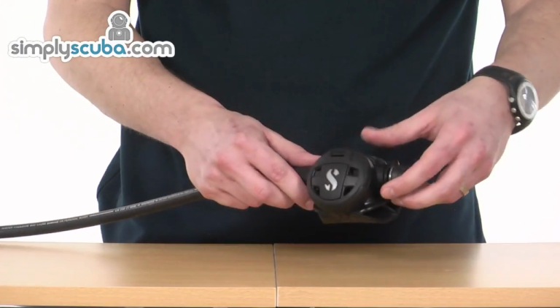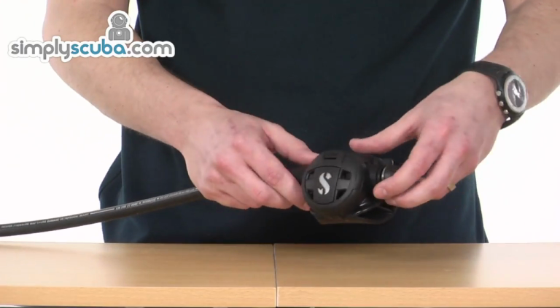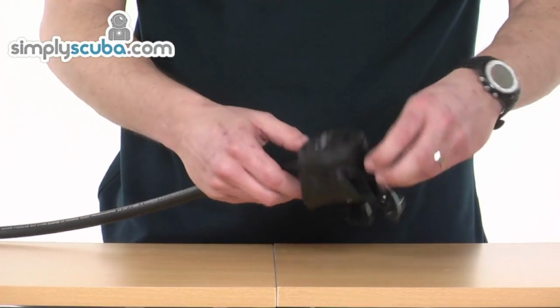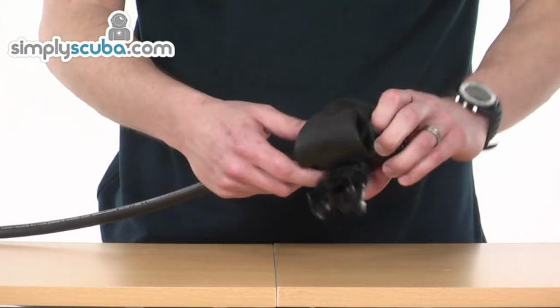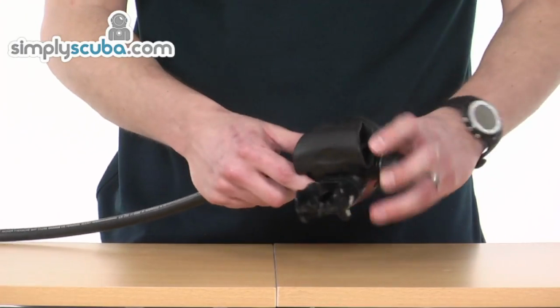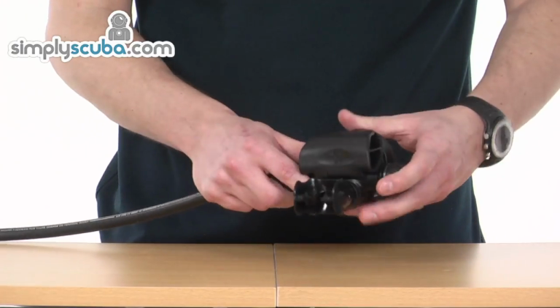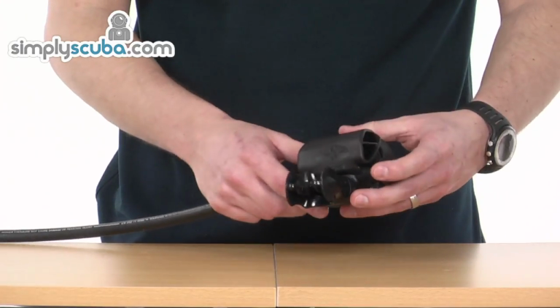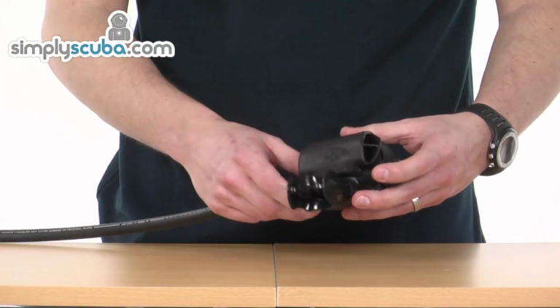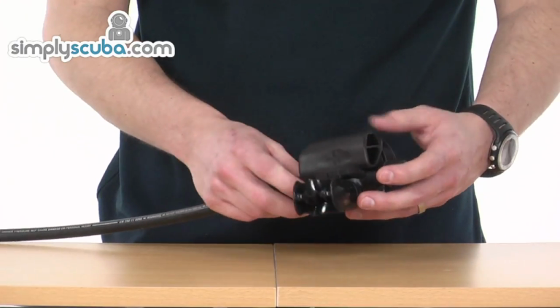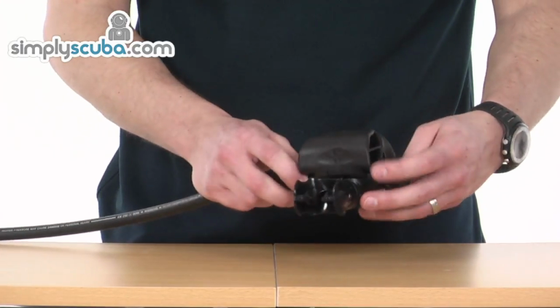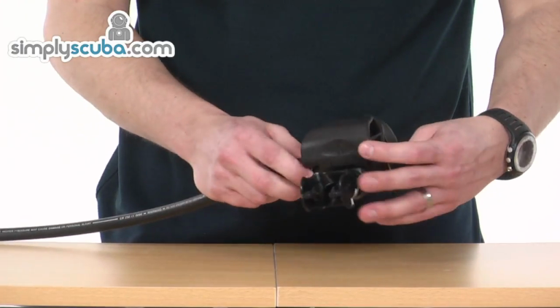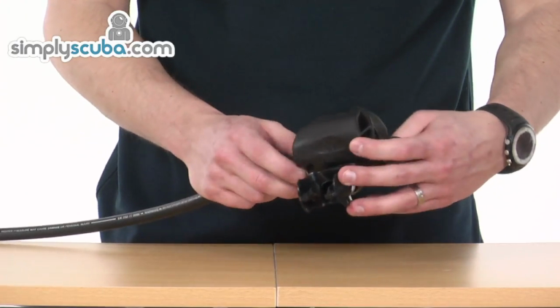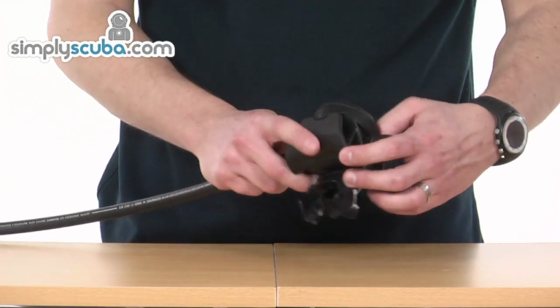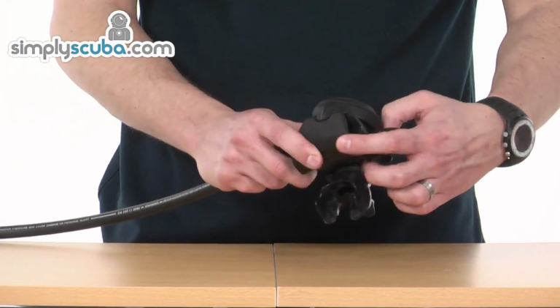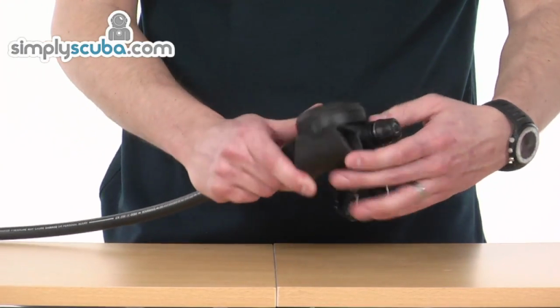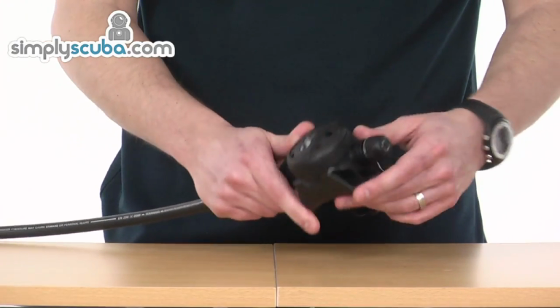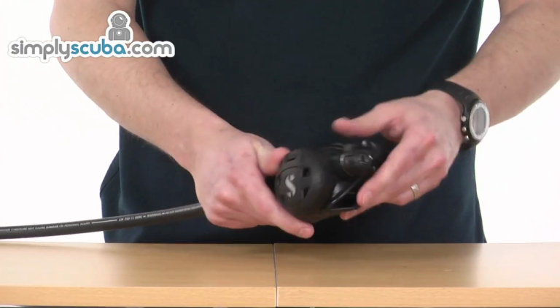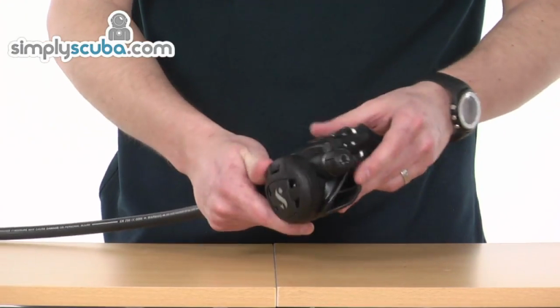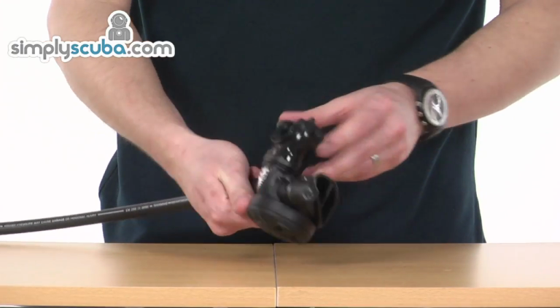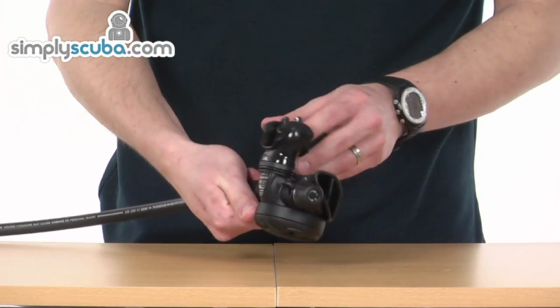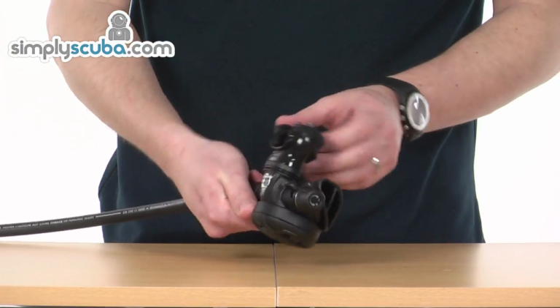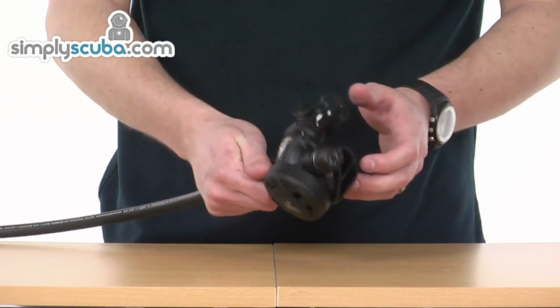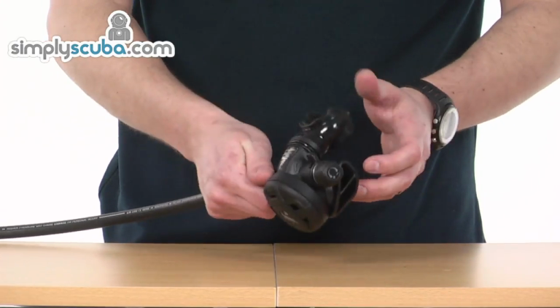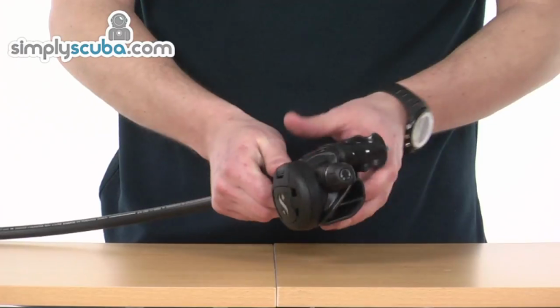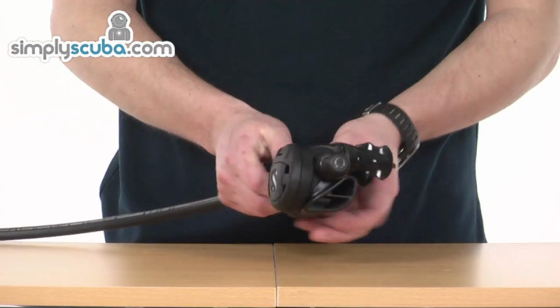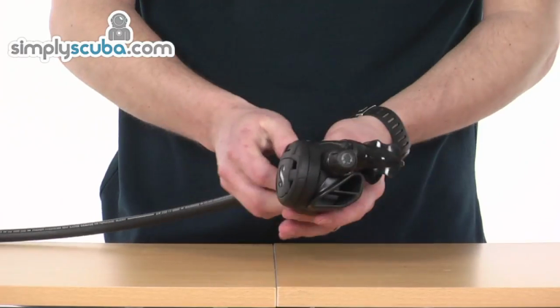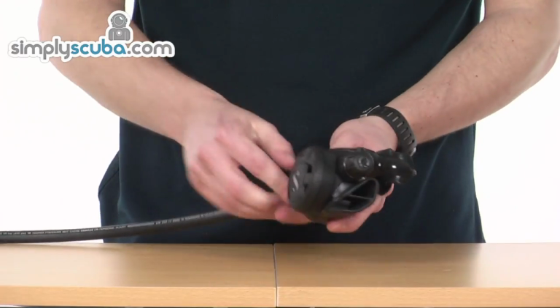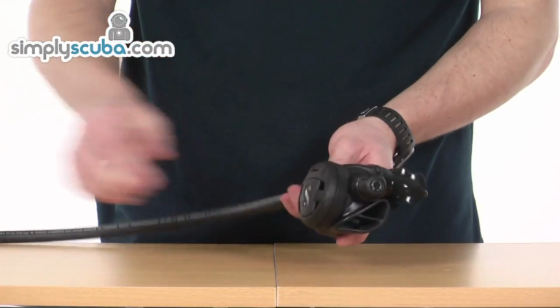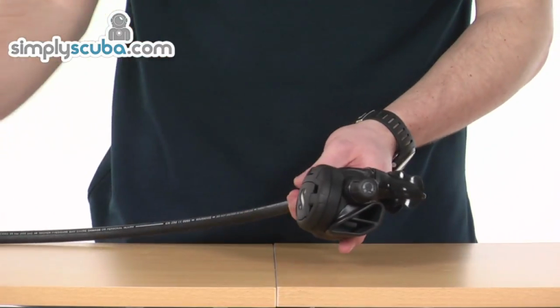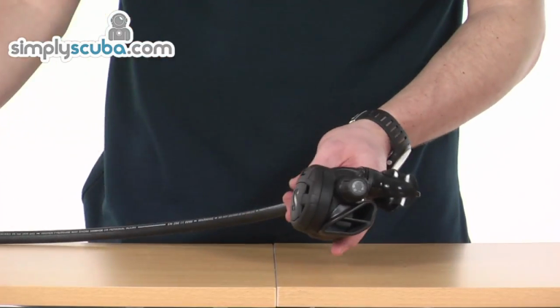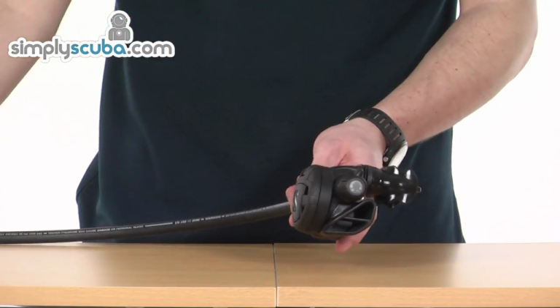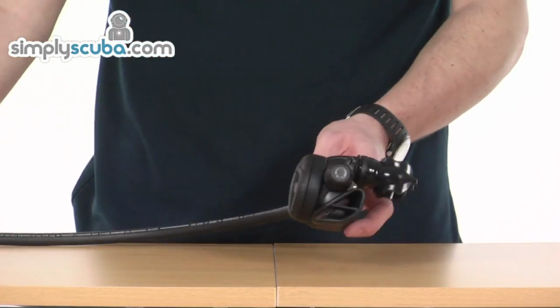As you can see it's a nice small compact design, nice and lightweight — a great travel regulator.